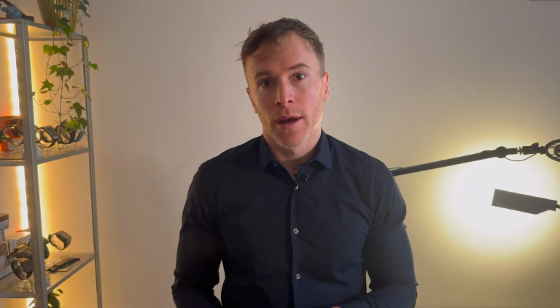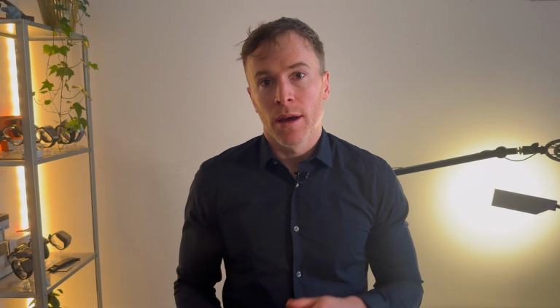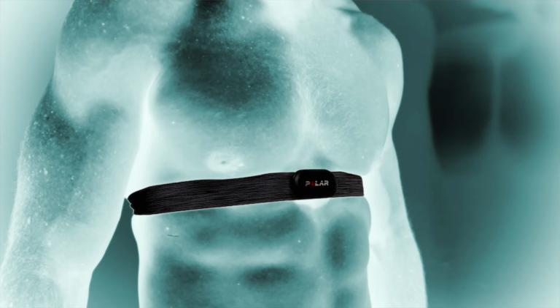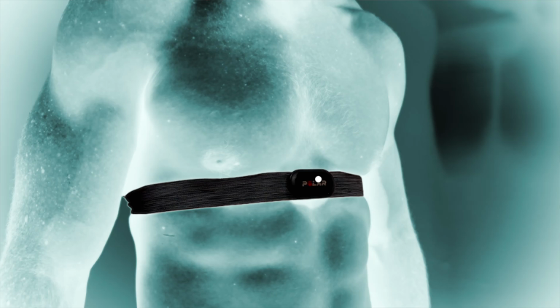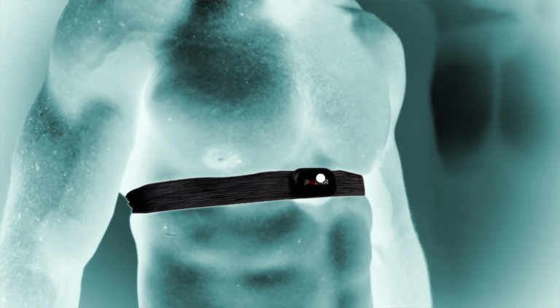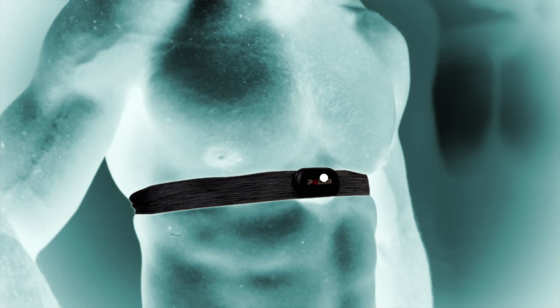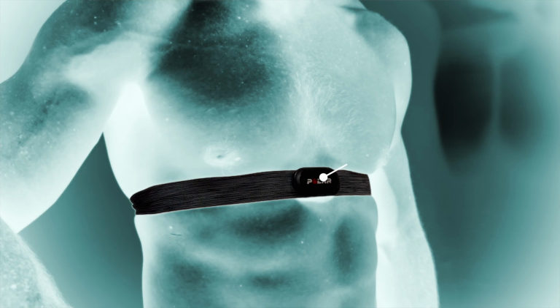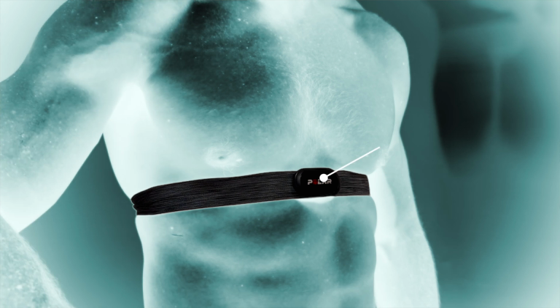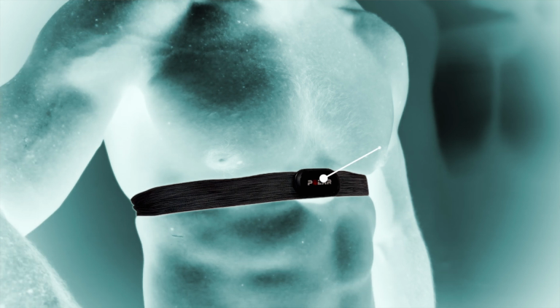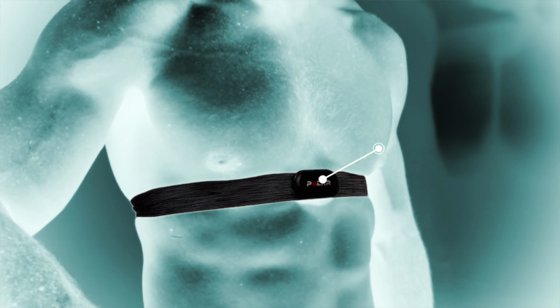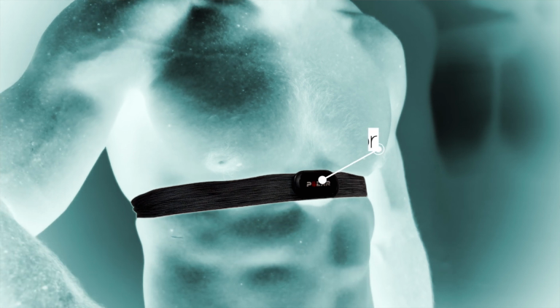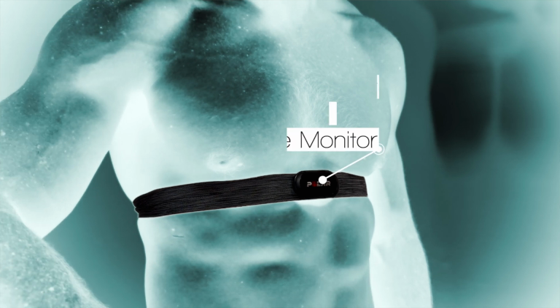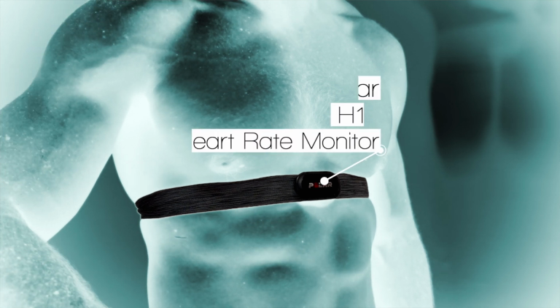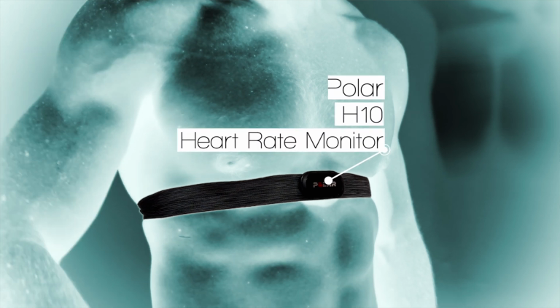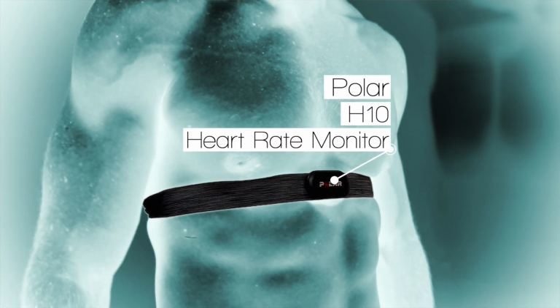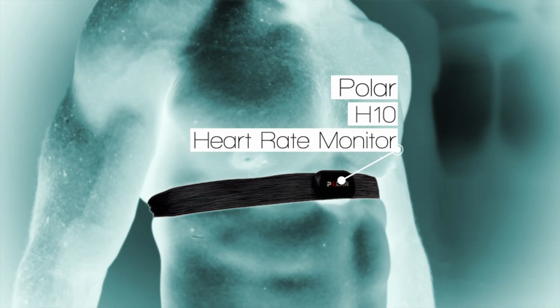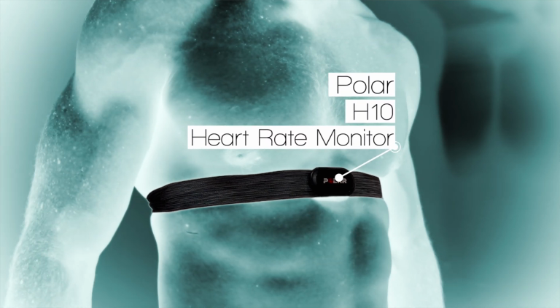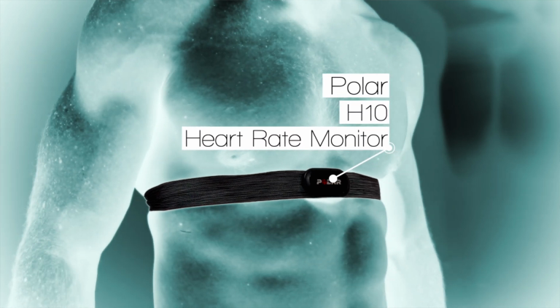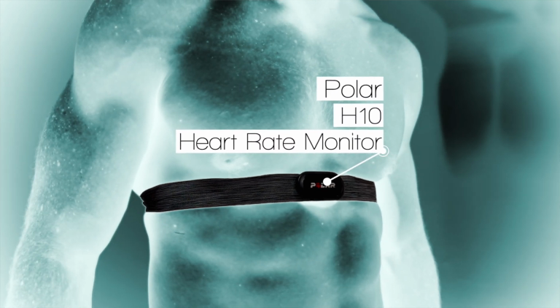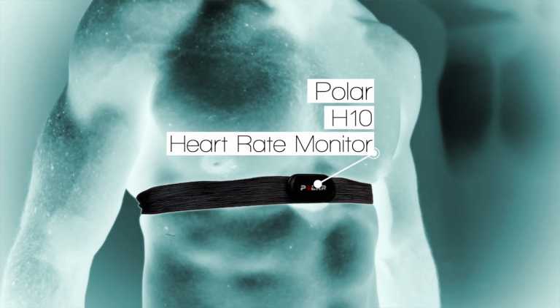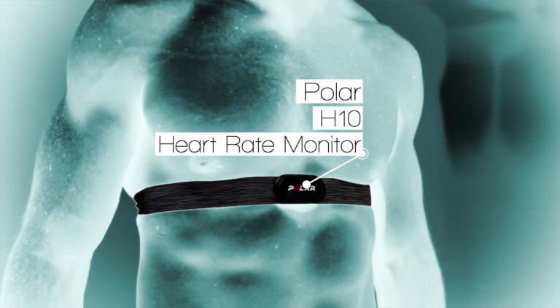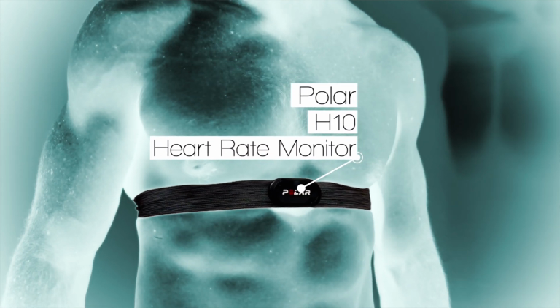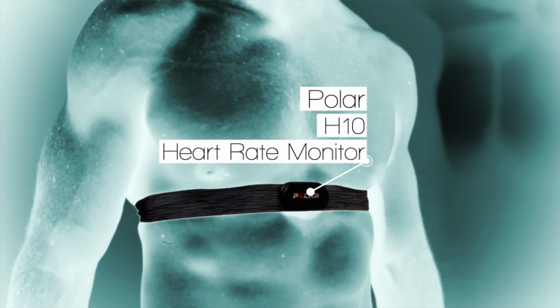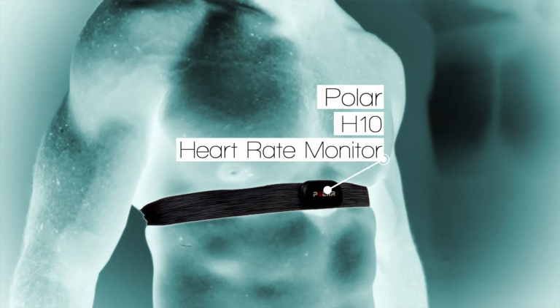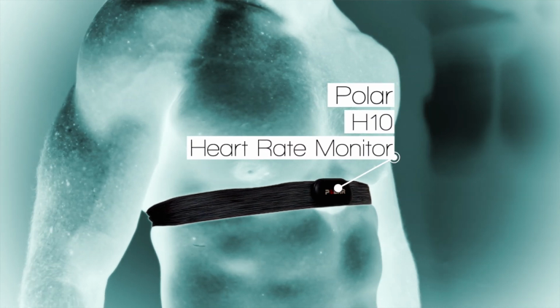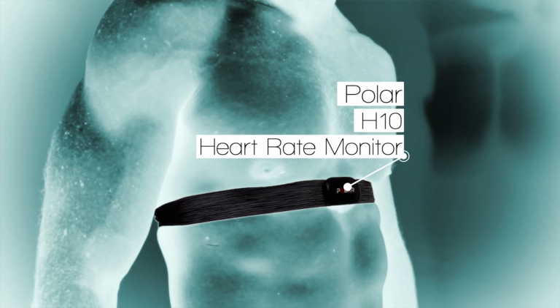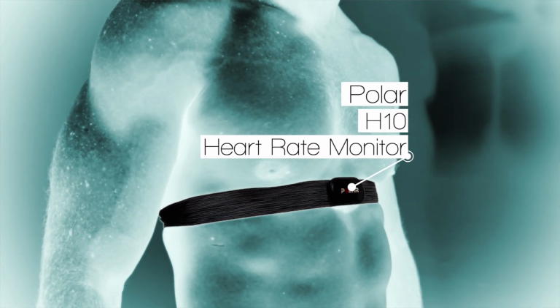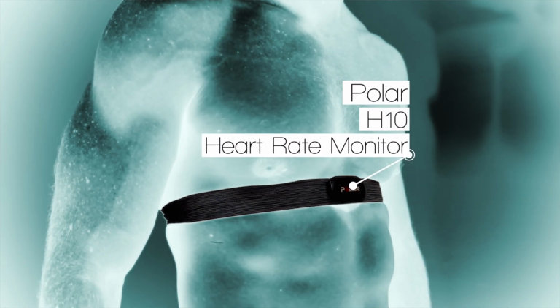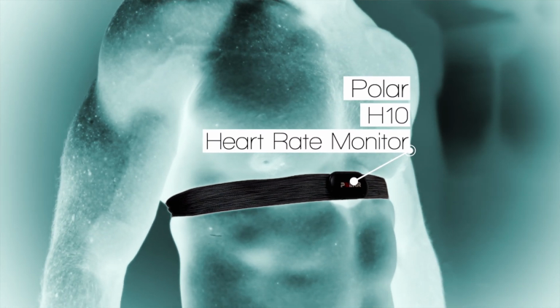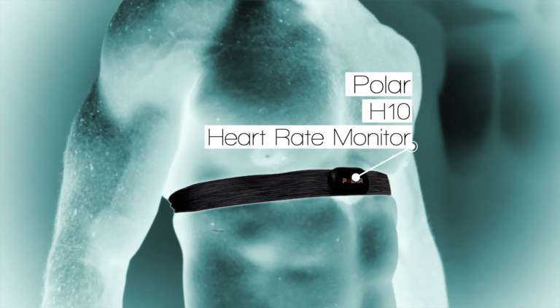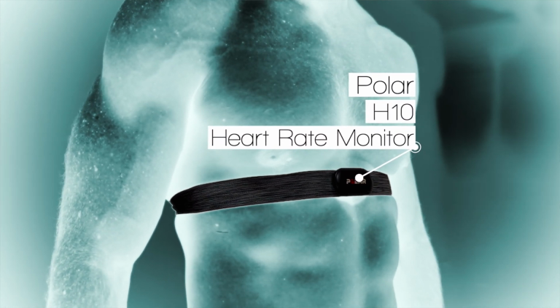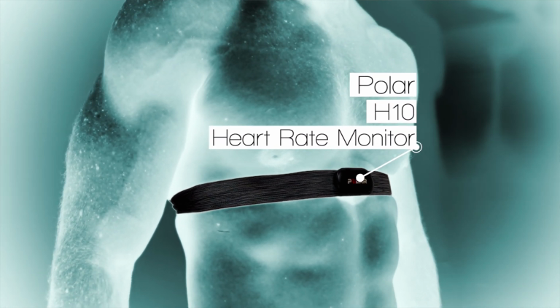The Polar H10 is widely recognised as the gold standard for HRV measurement, so it gives us a valid baseline to compare against.